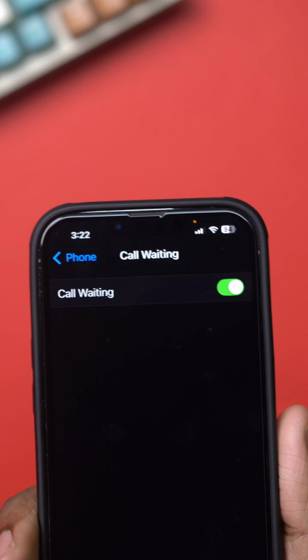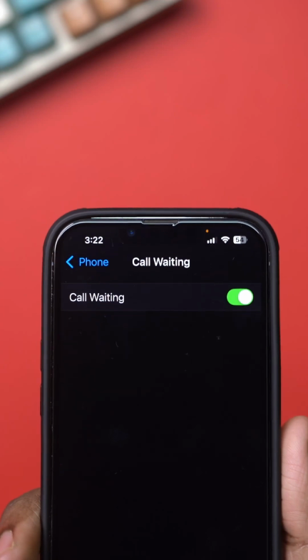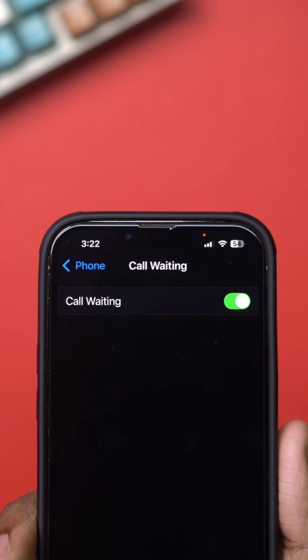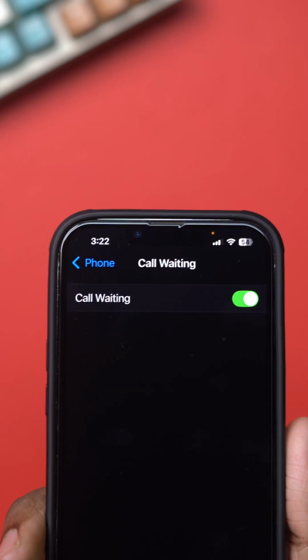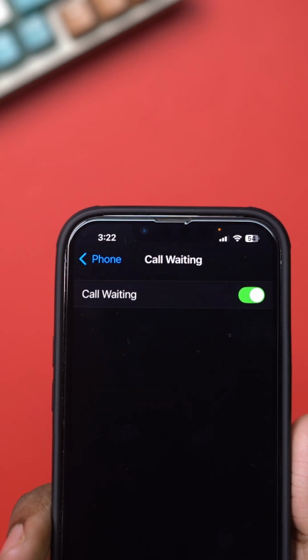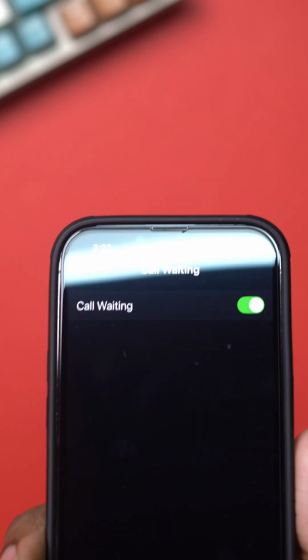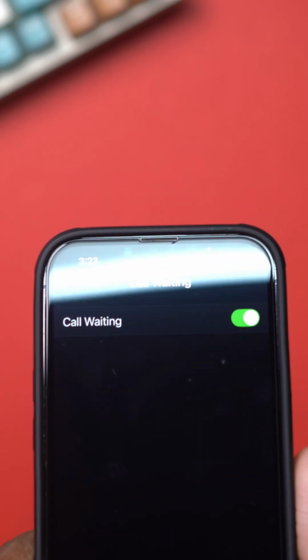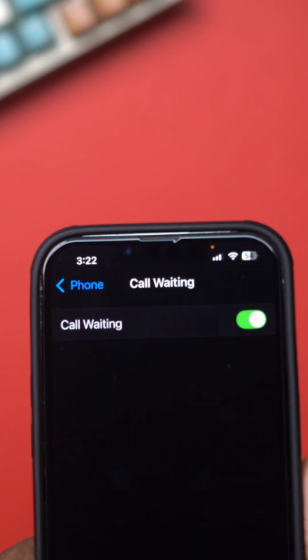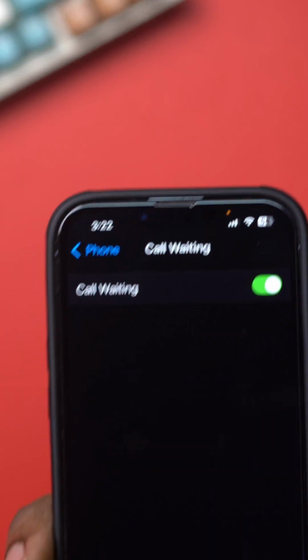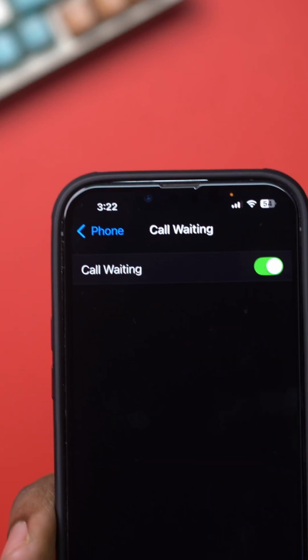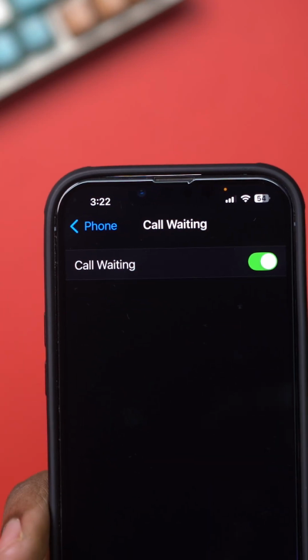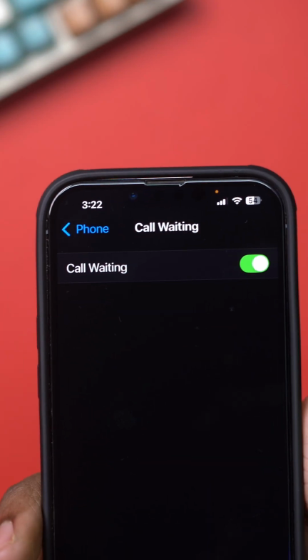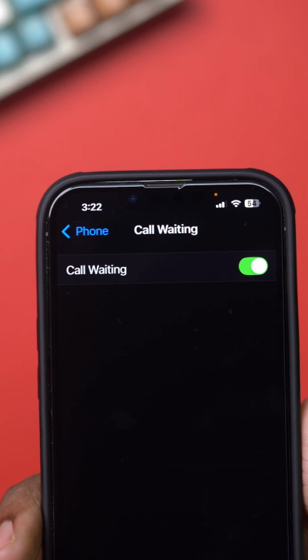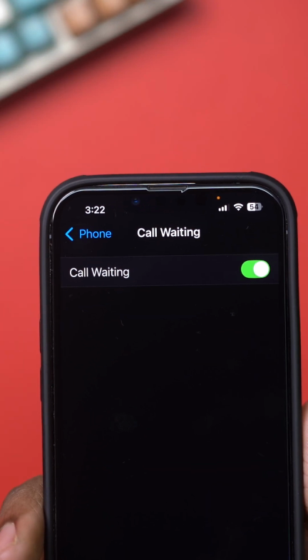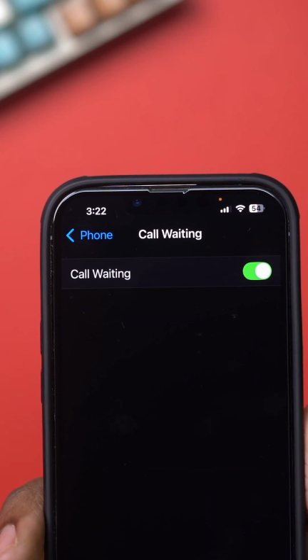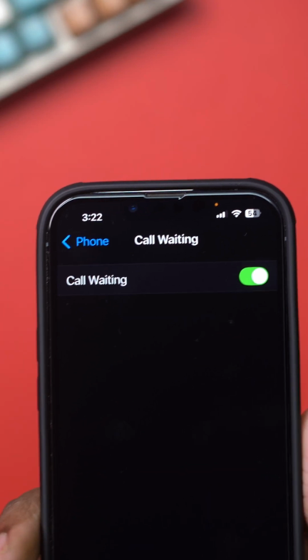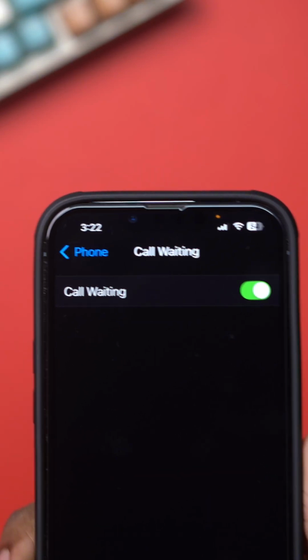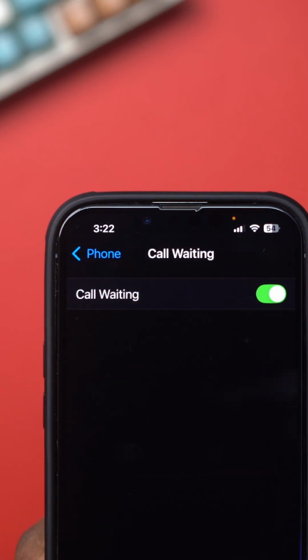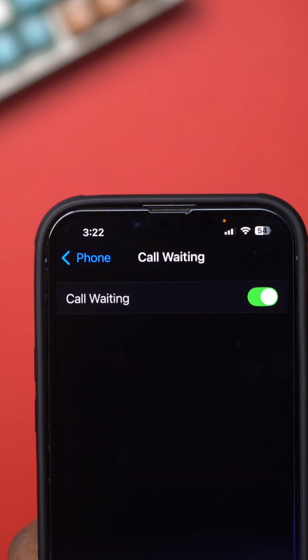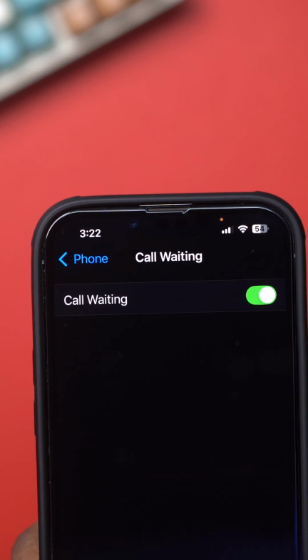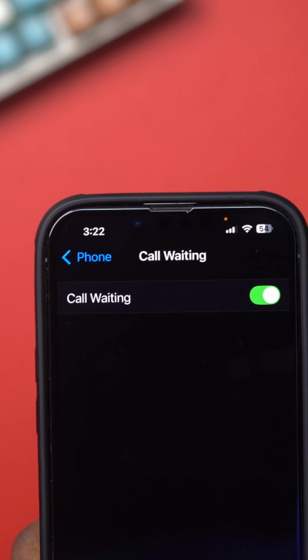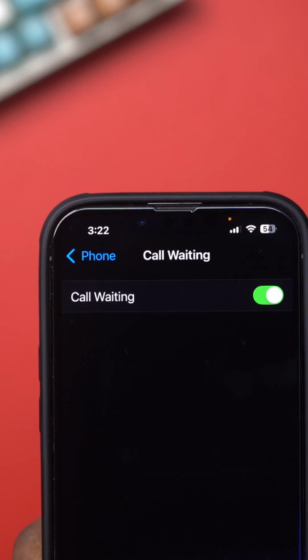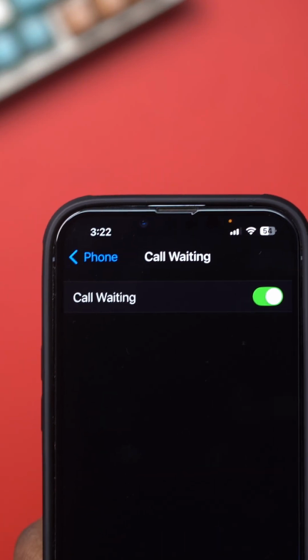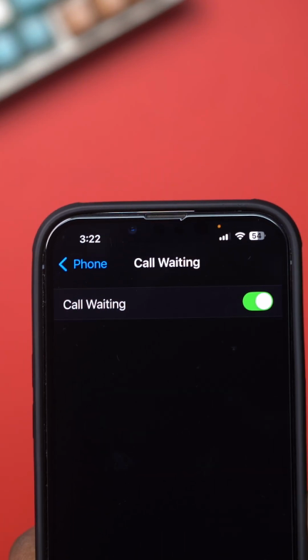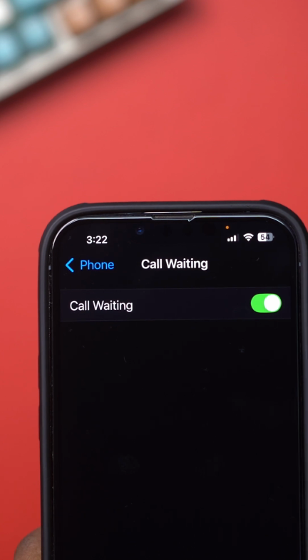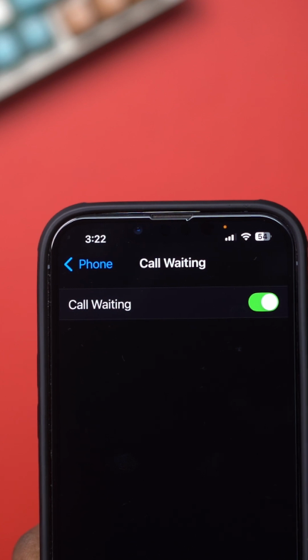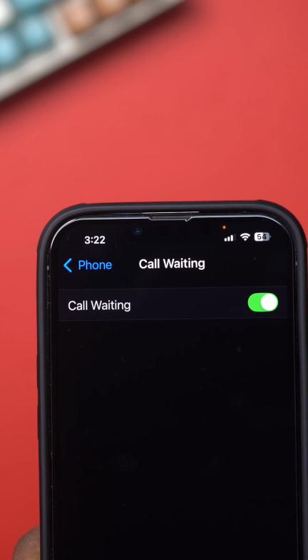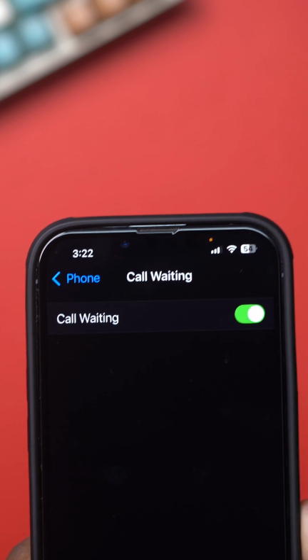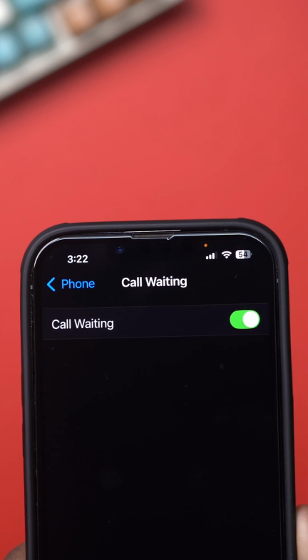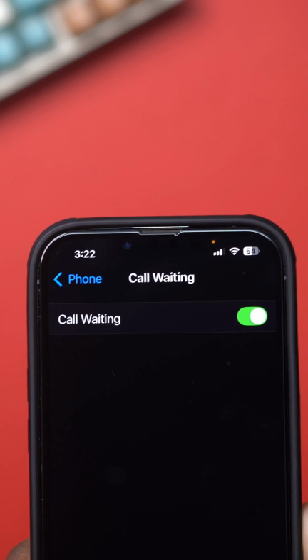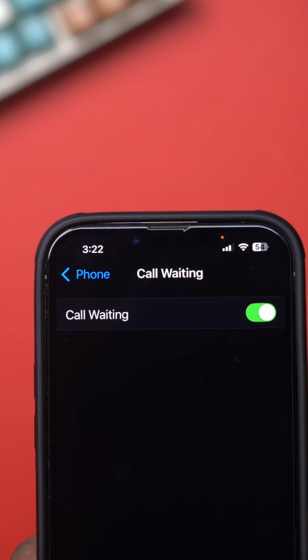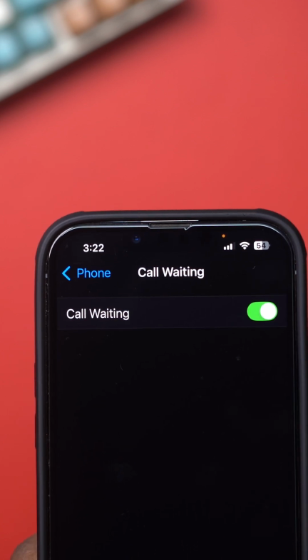Need to manage call waiting on your iPhone? It's super simple. Whether you want to turn it on or off, you can easily adjust the setting.